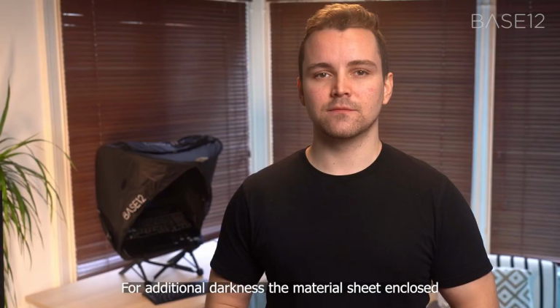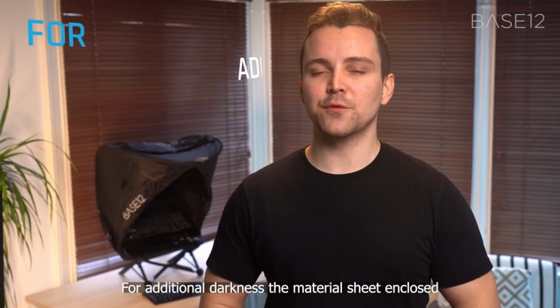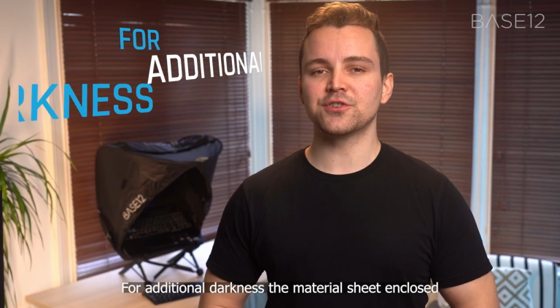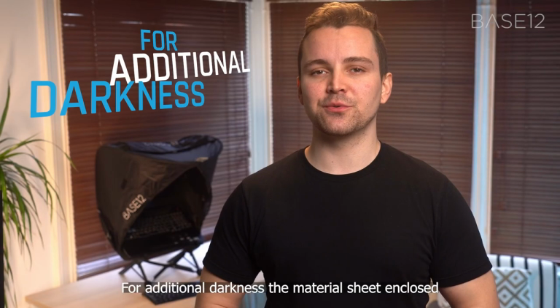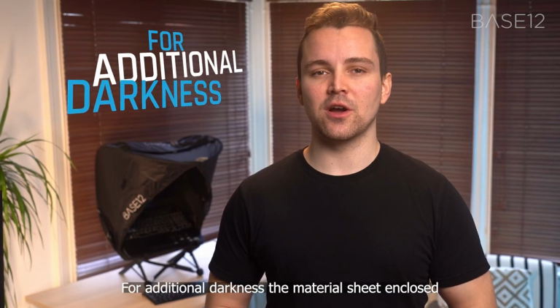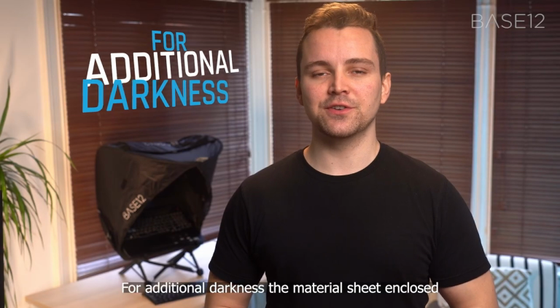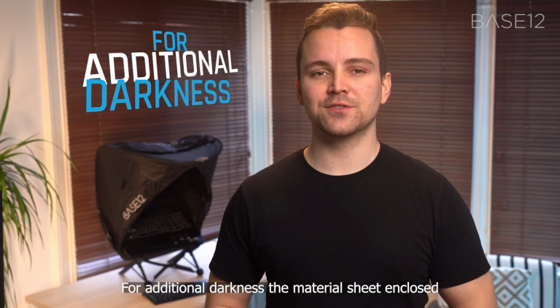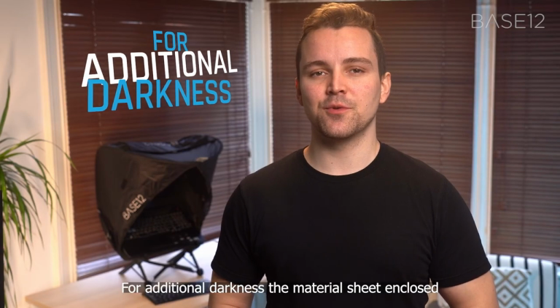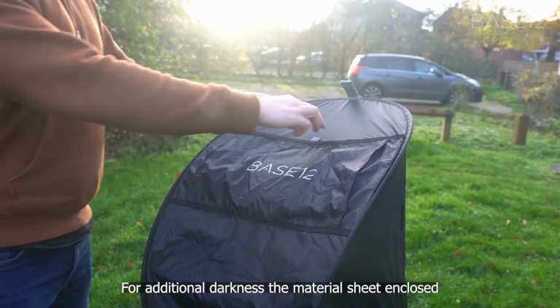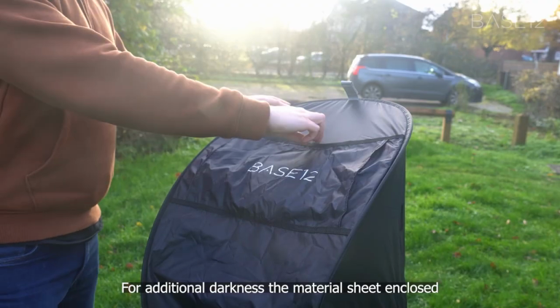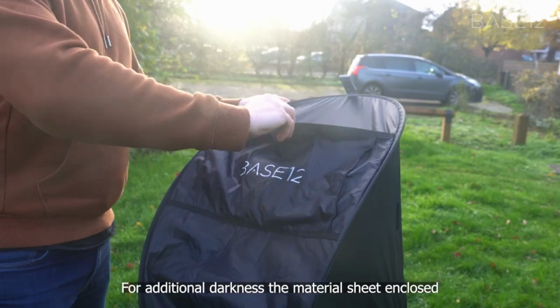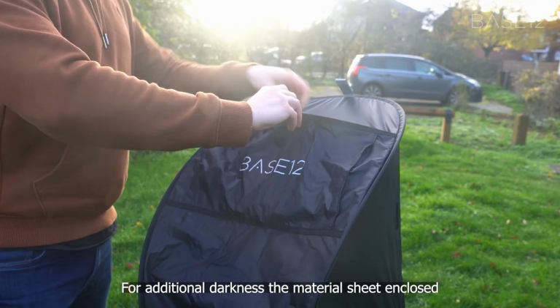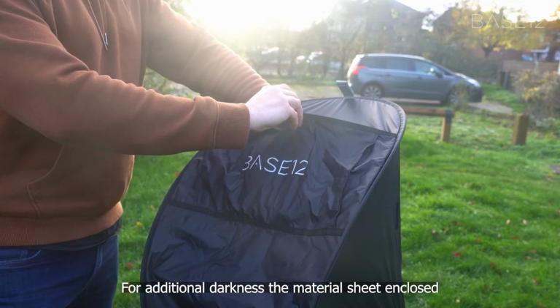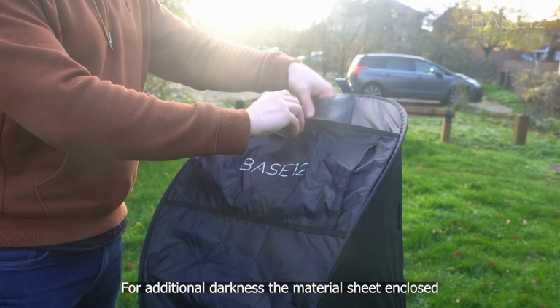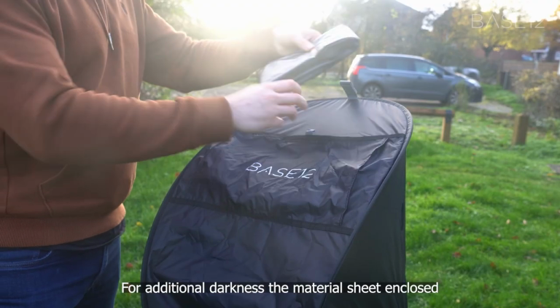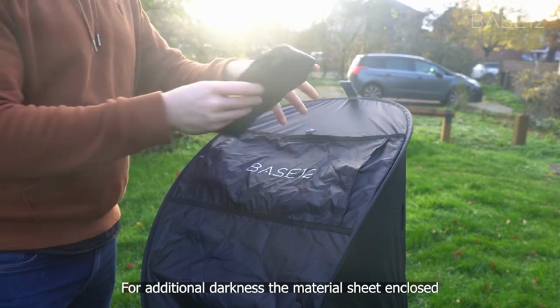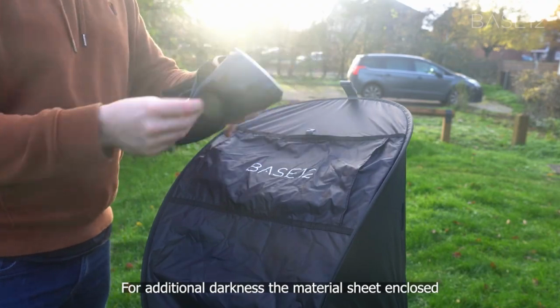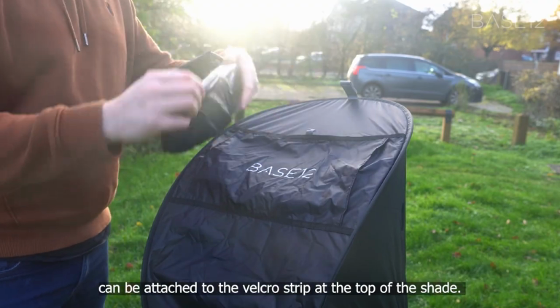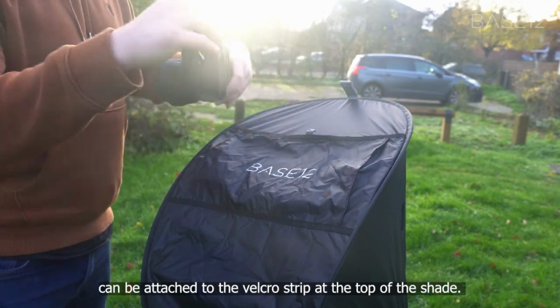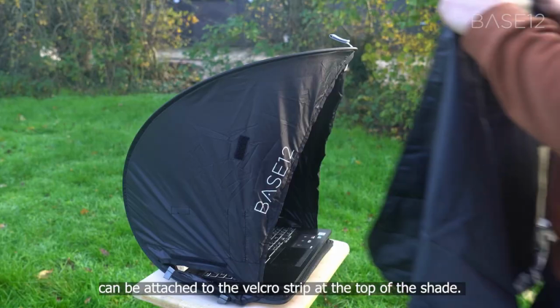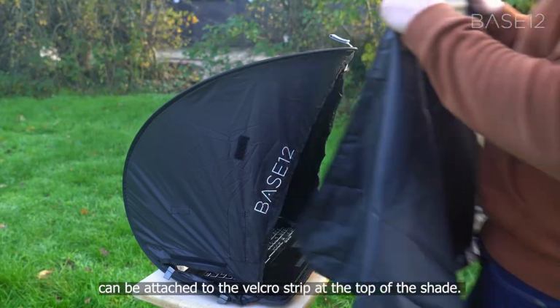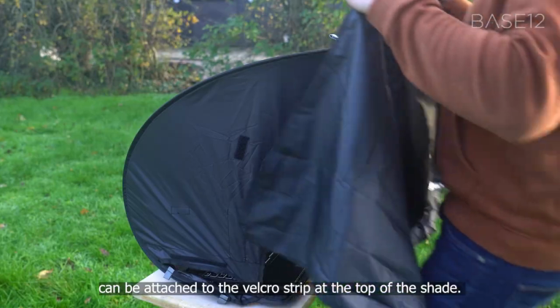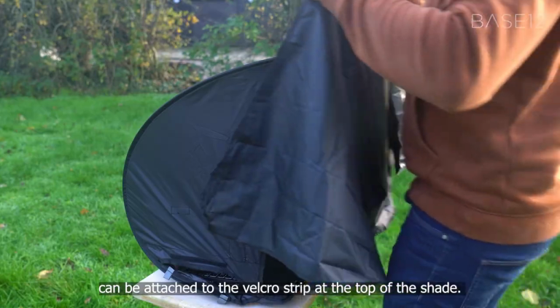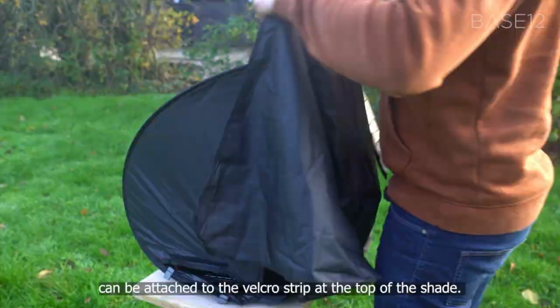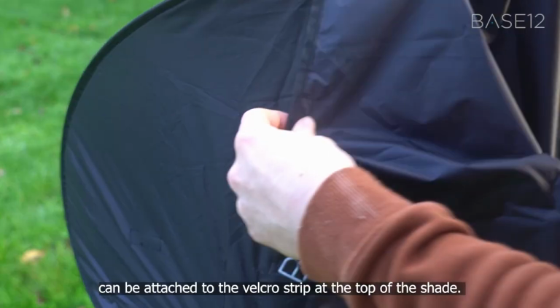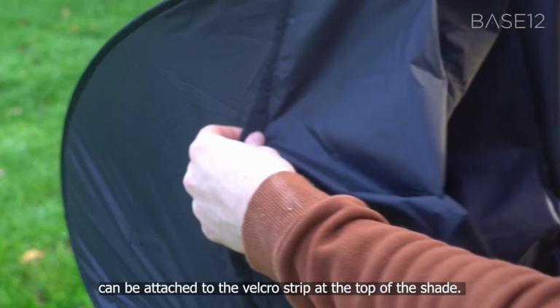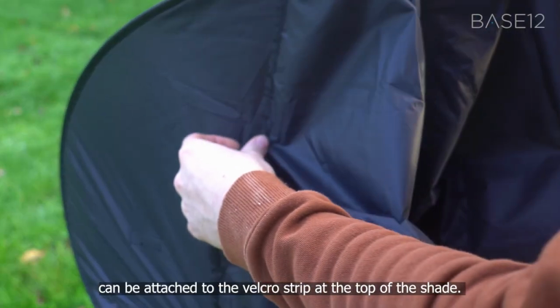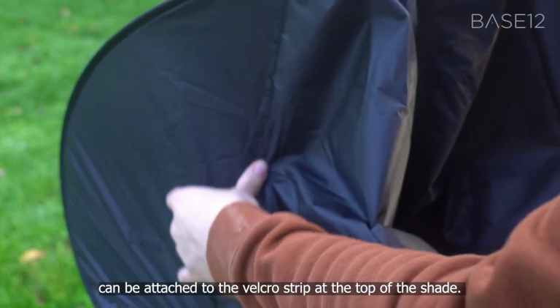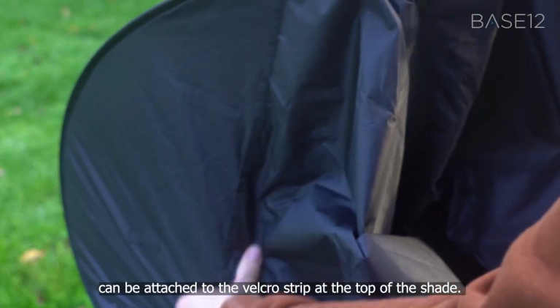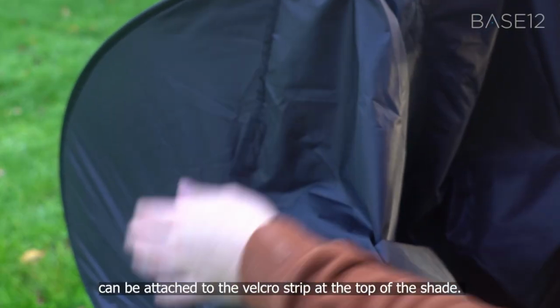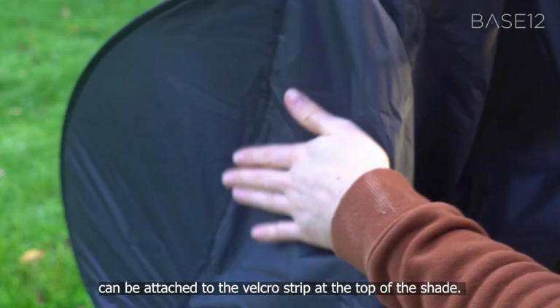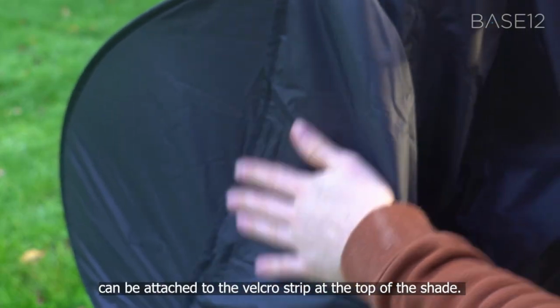For additional darkness, the material sheet enclosed can be attached to the velcro strip at the top of the shade.